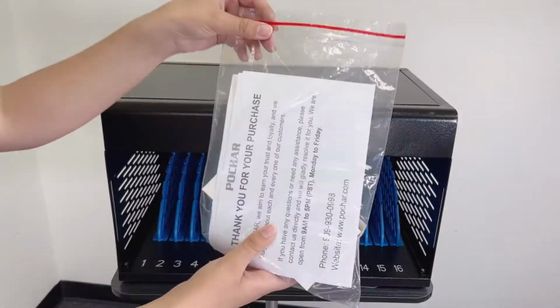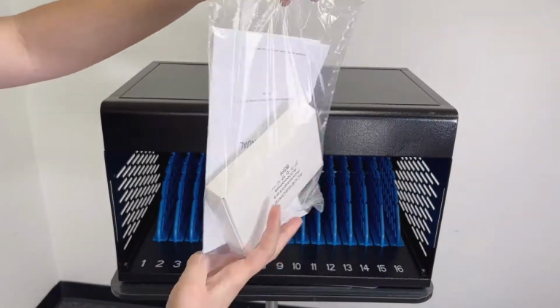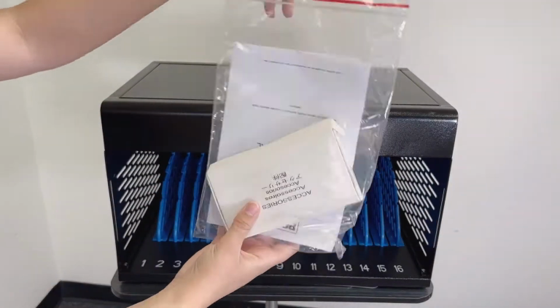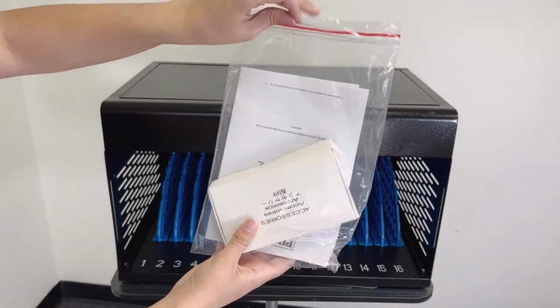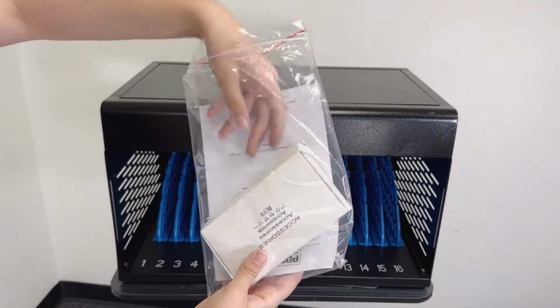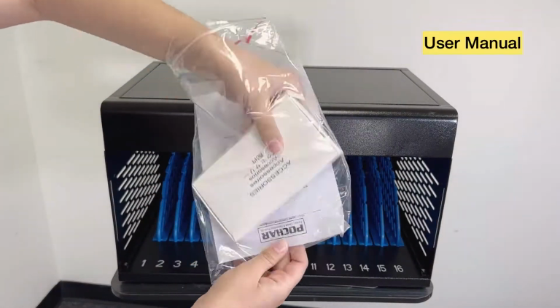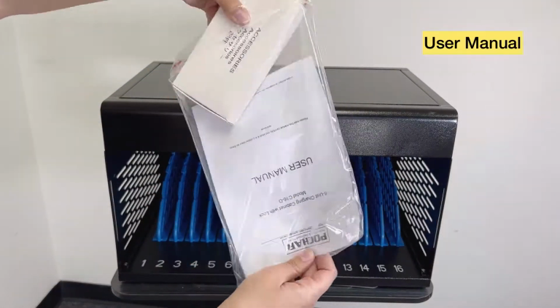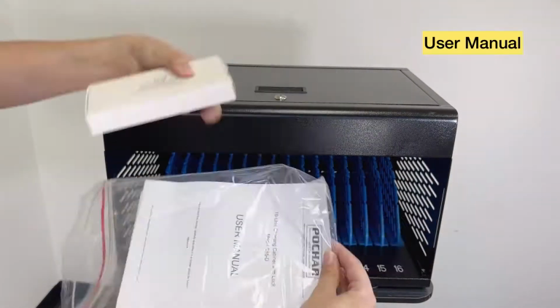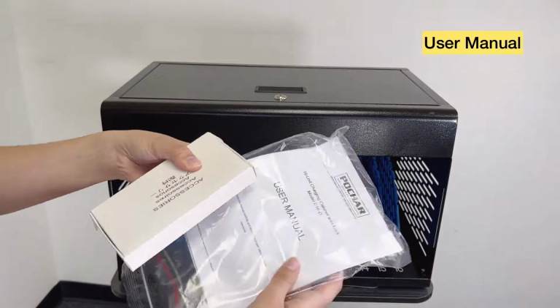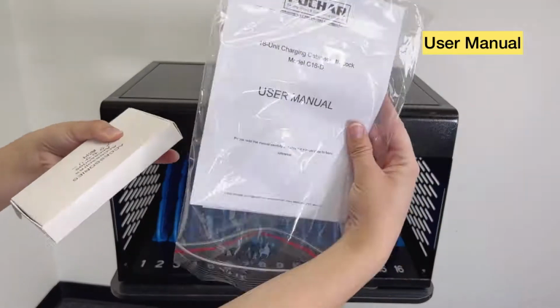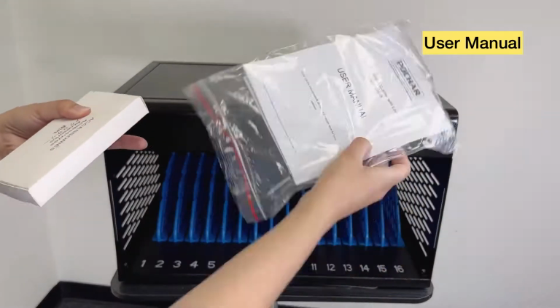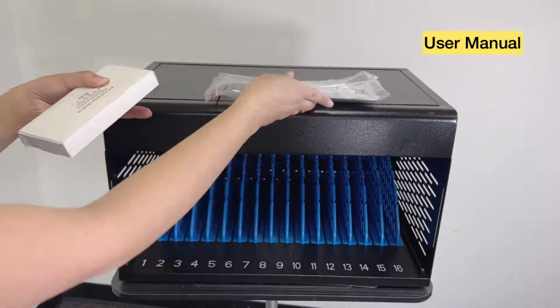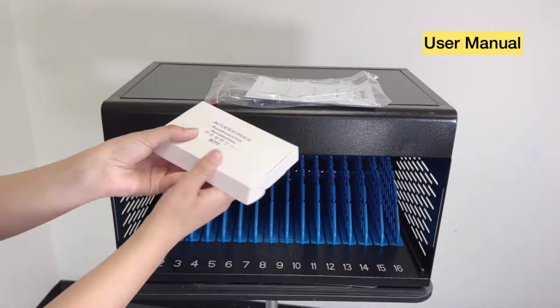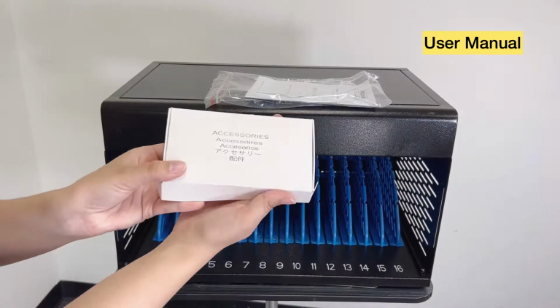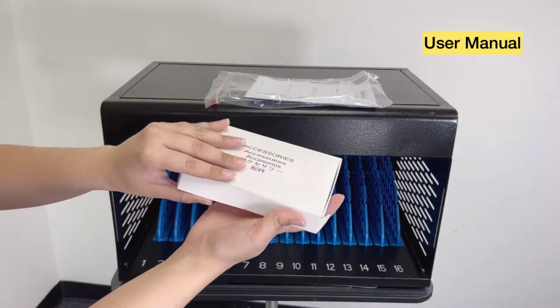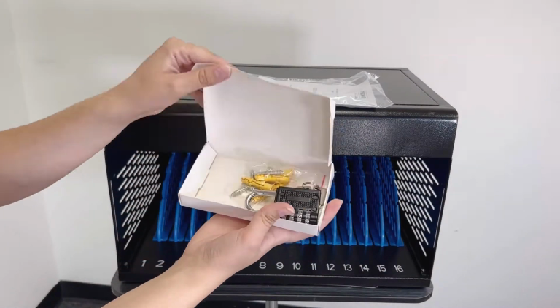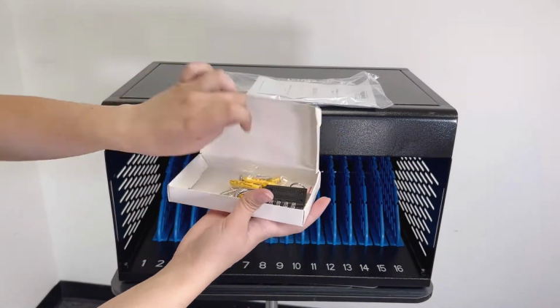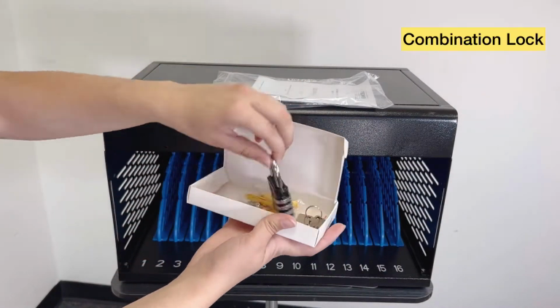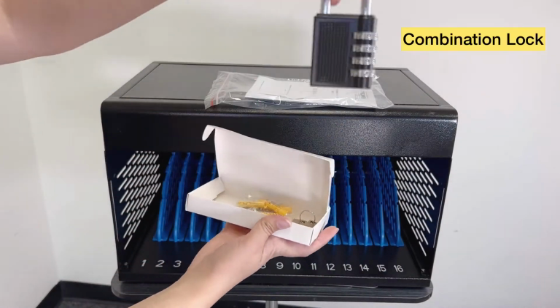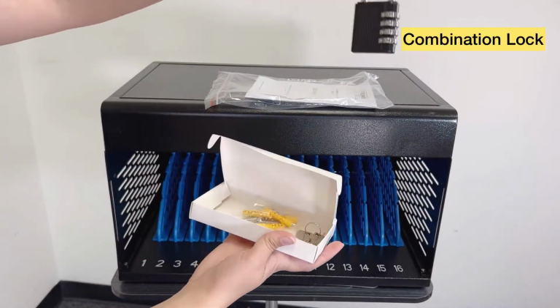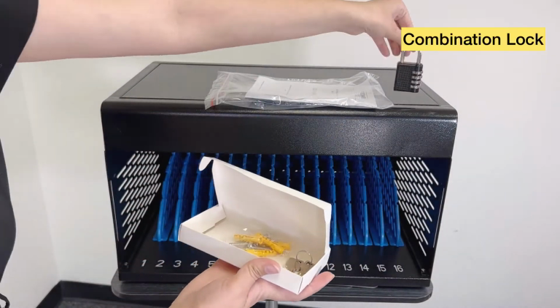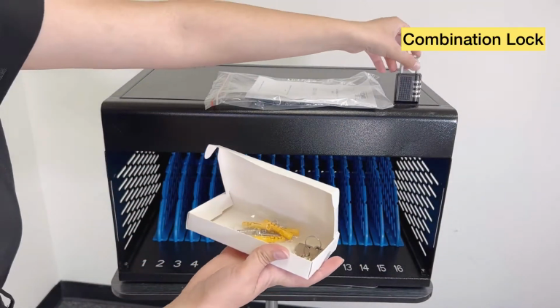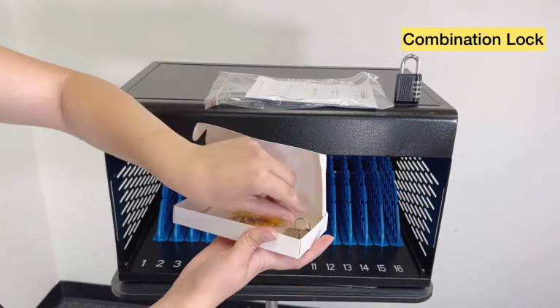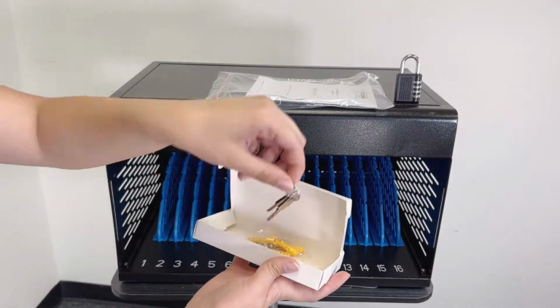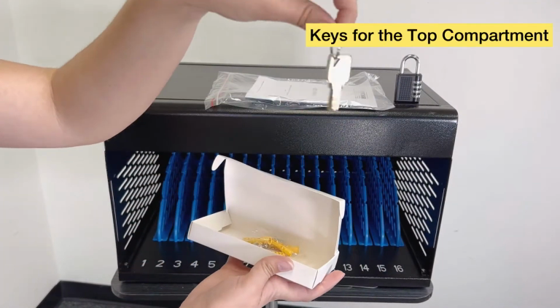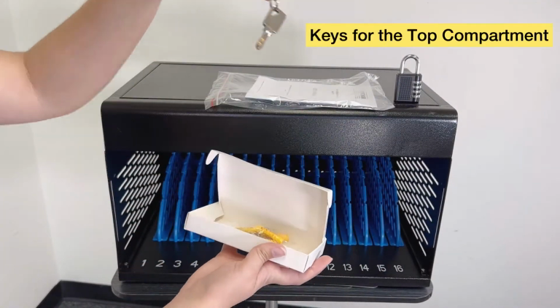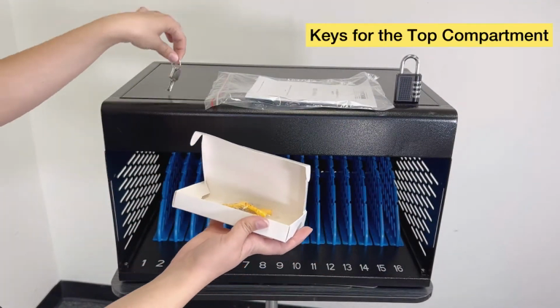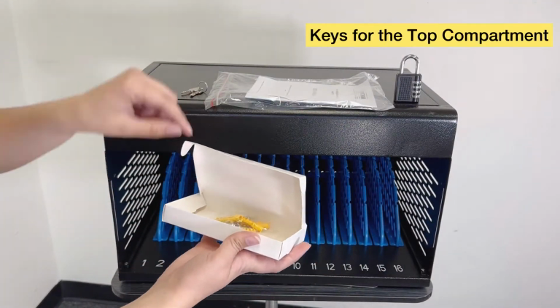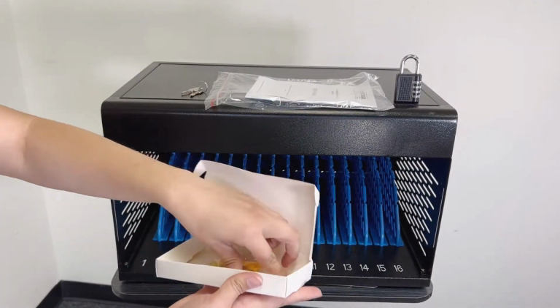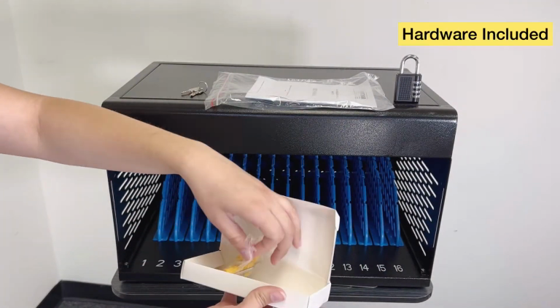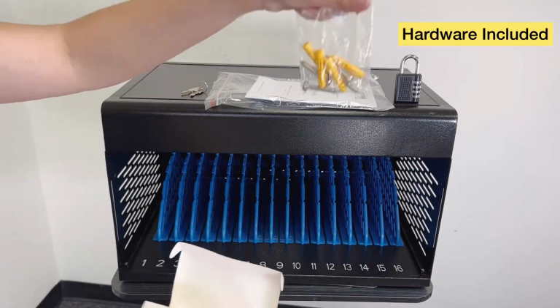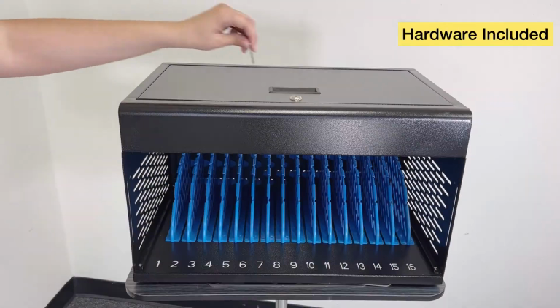It comes with a manual, a locker, keys, and hardware.